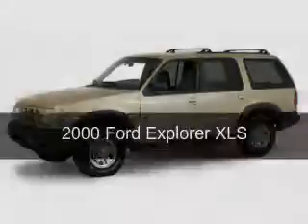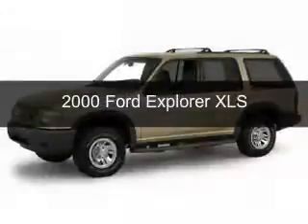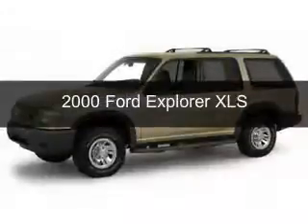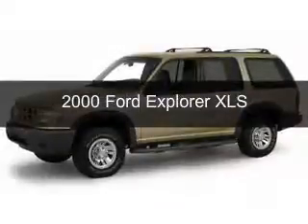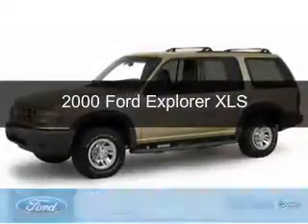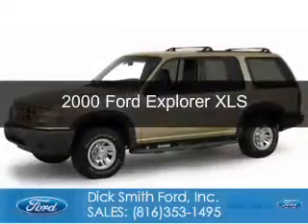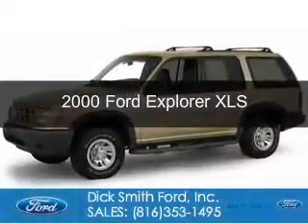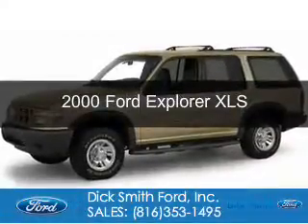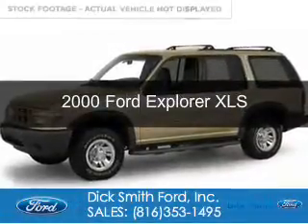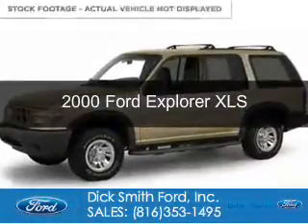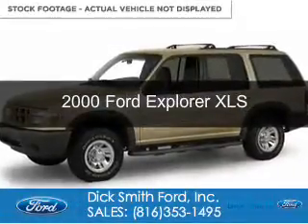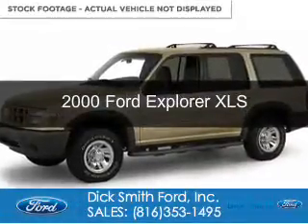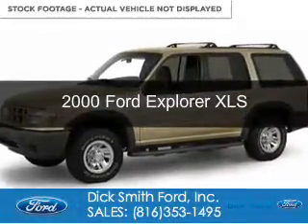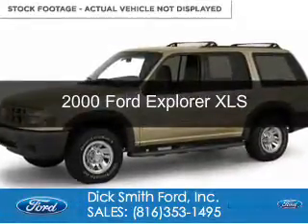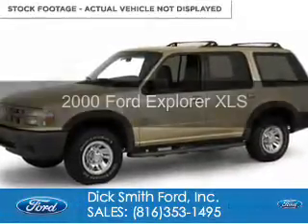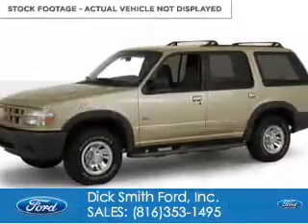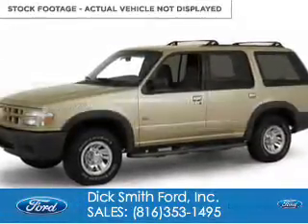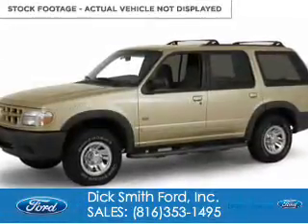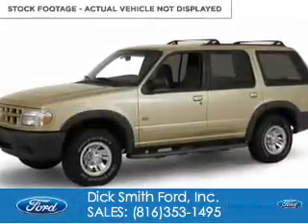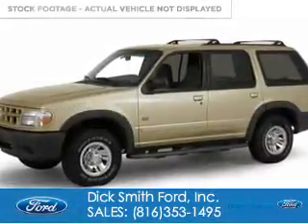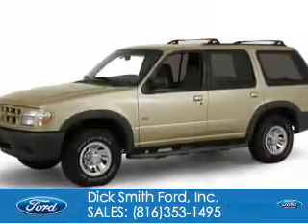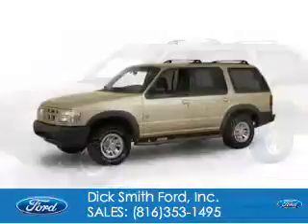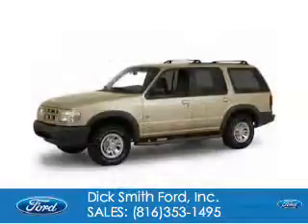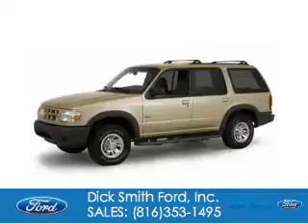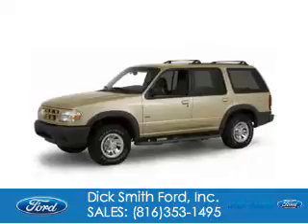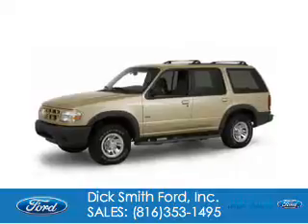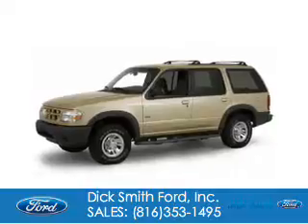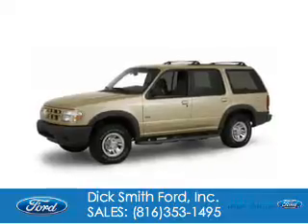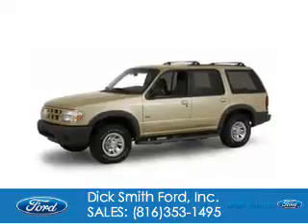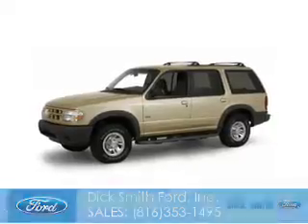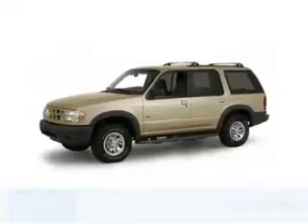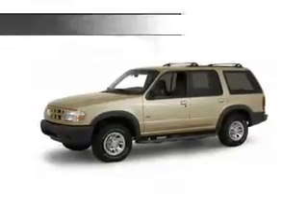This could be the vehicle you're looking for. It's powered by four-wheel drive, a four-liter, six-cylinder engine.